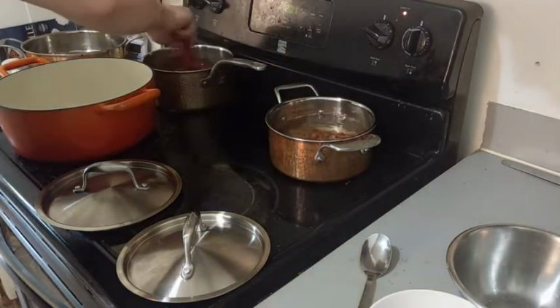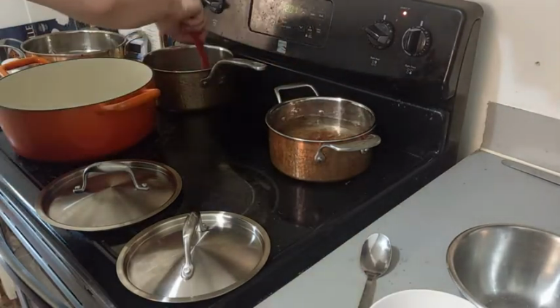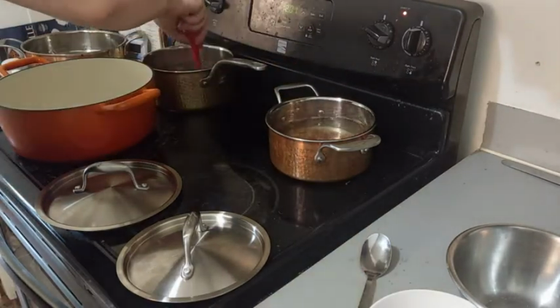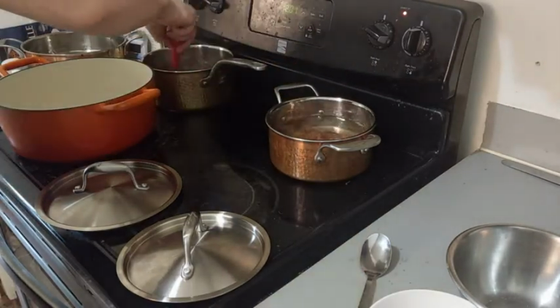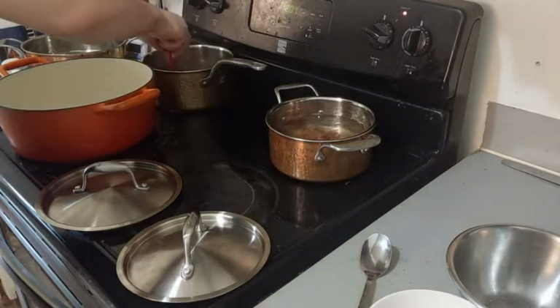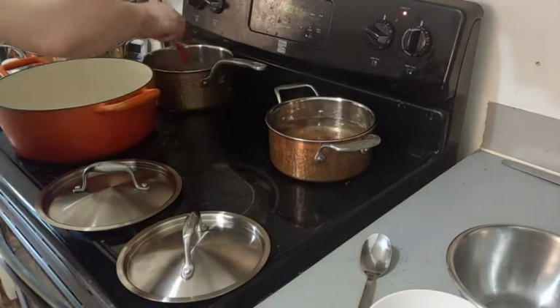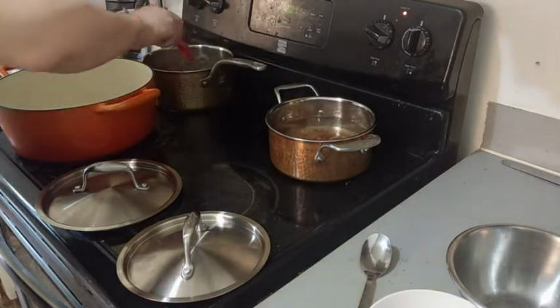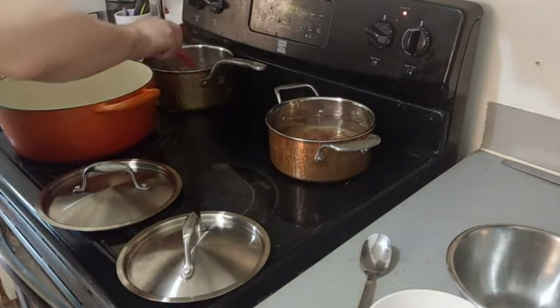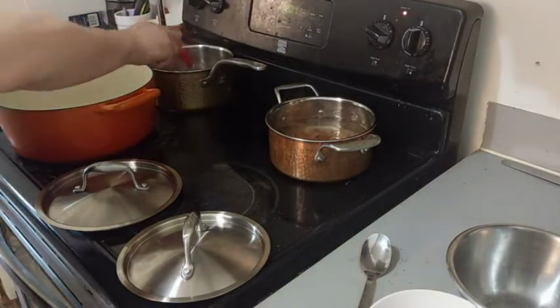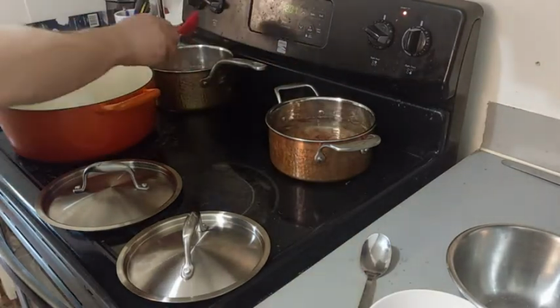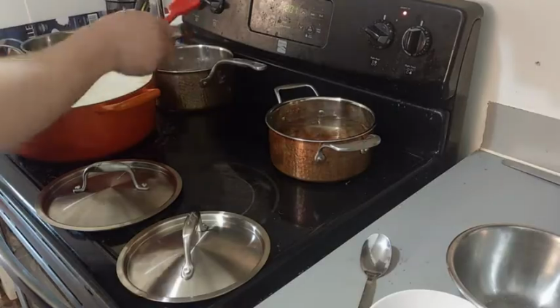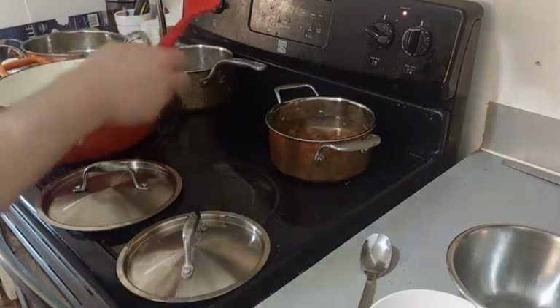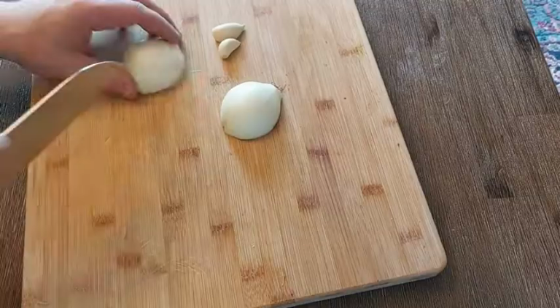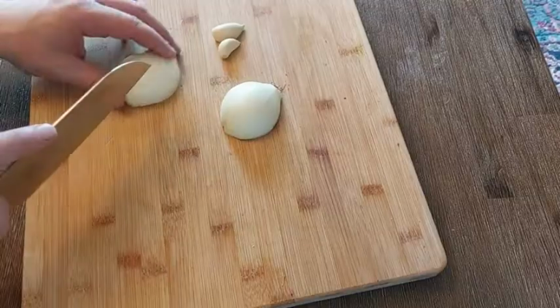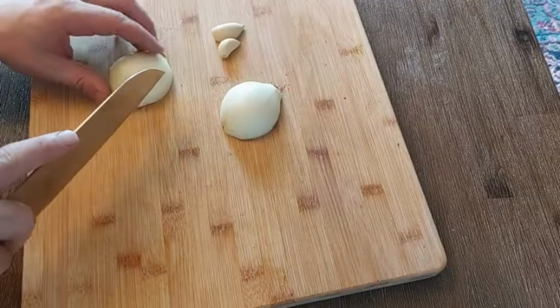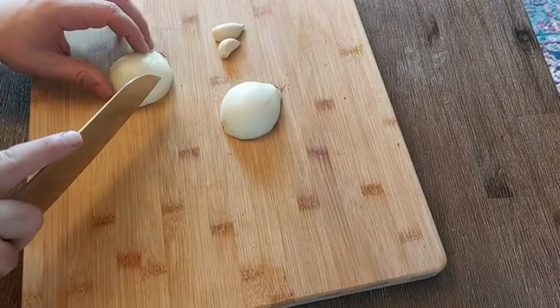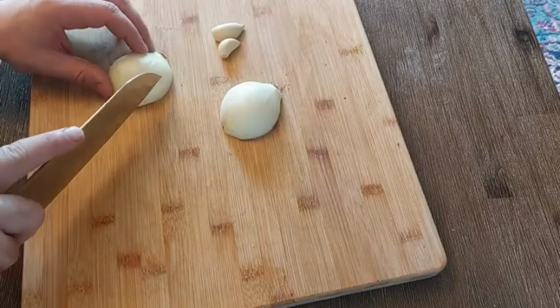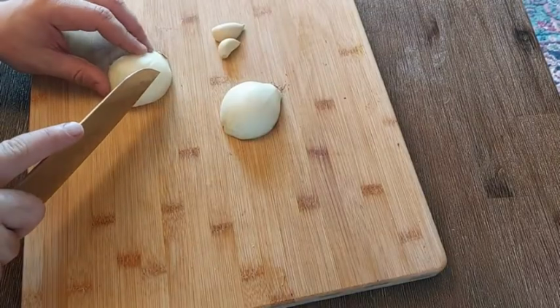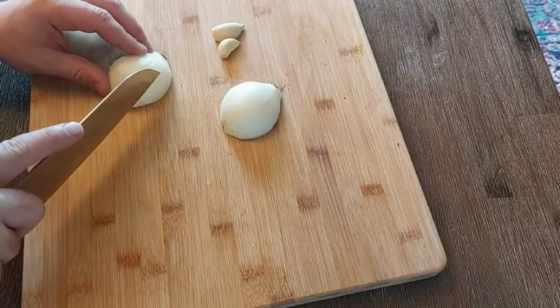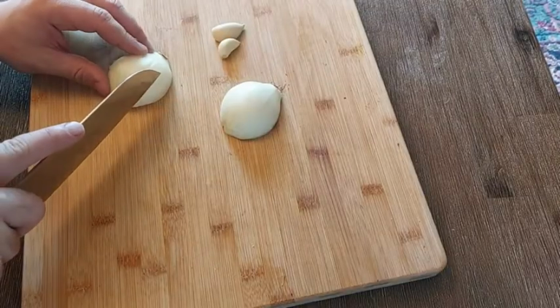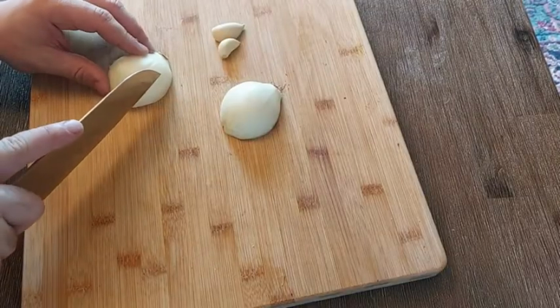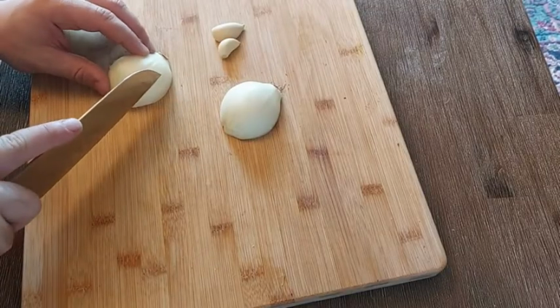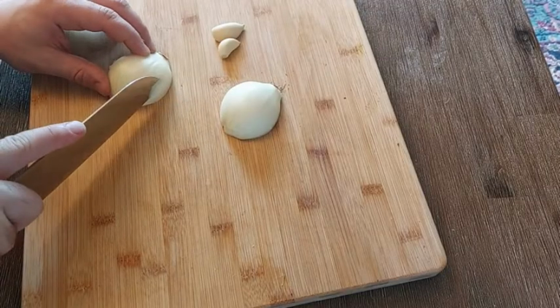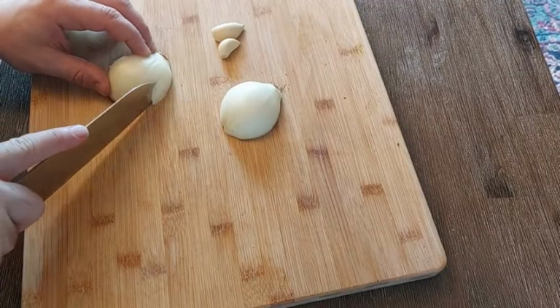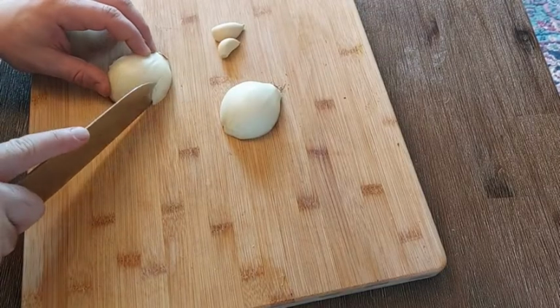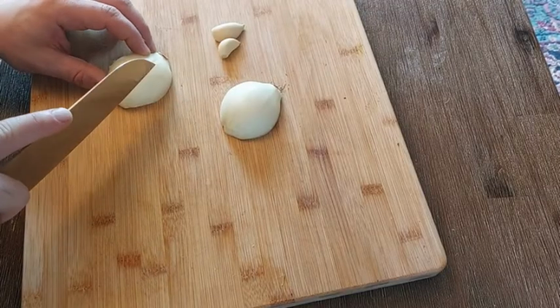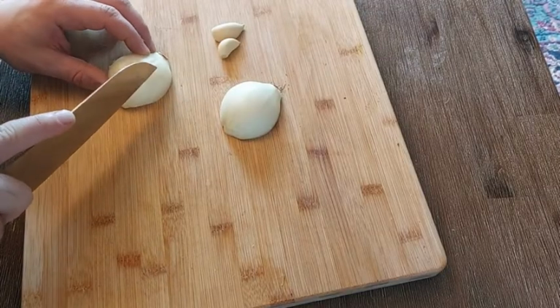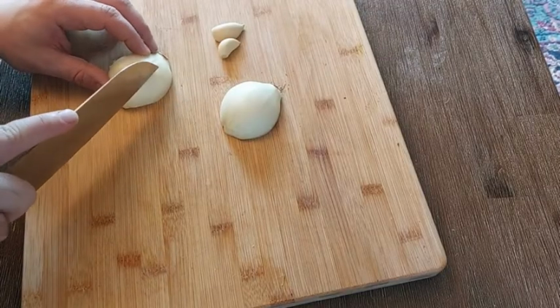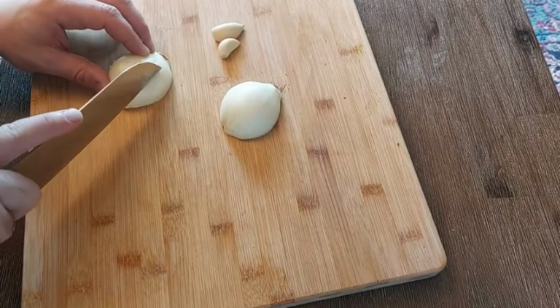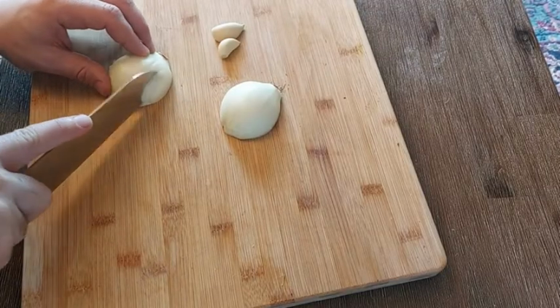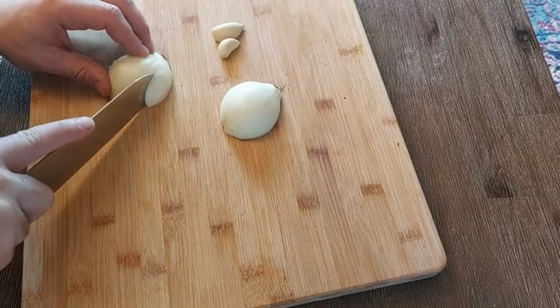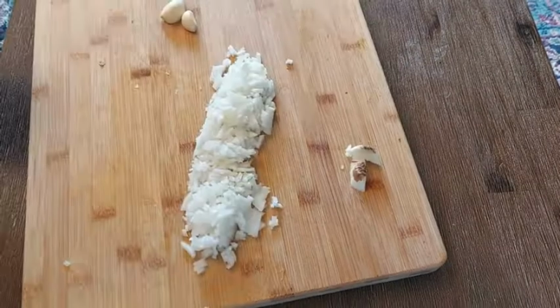During this time, we will cut our vegetables in the size that we prefer.